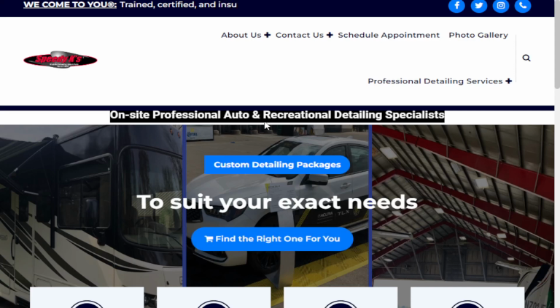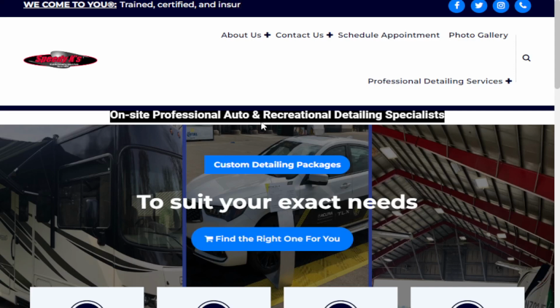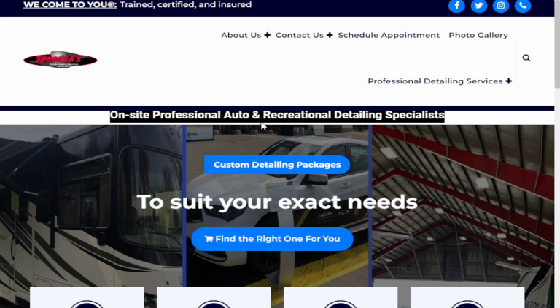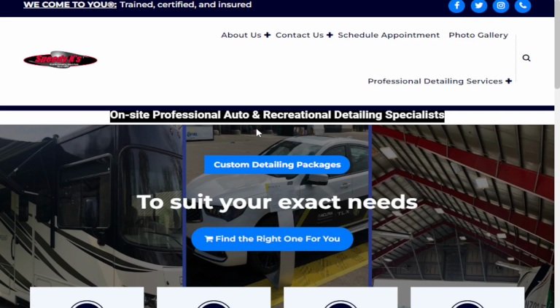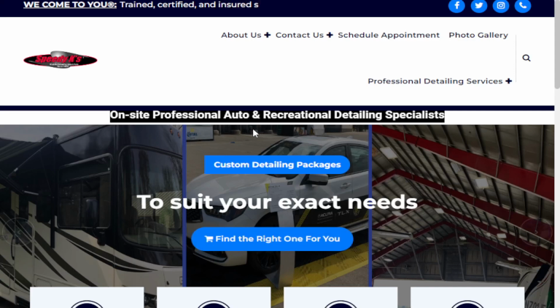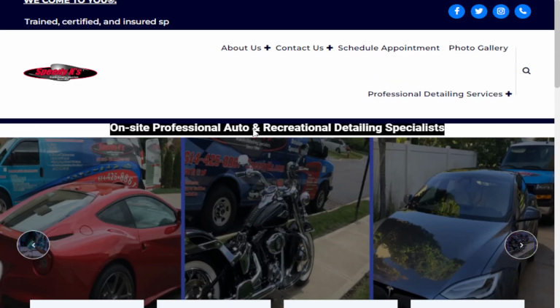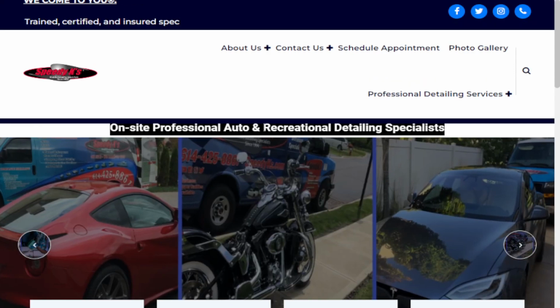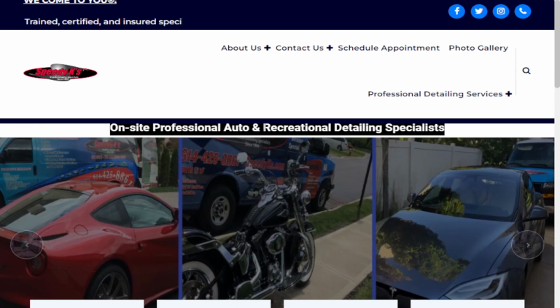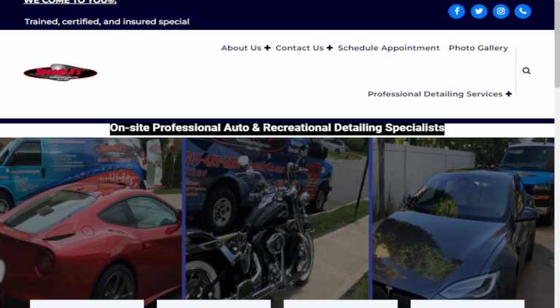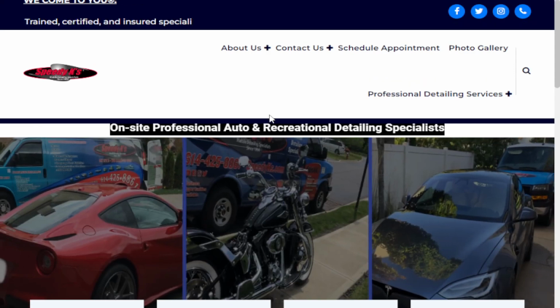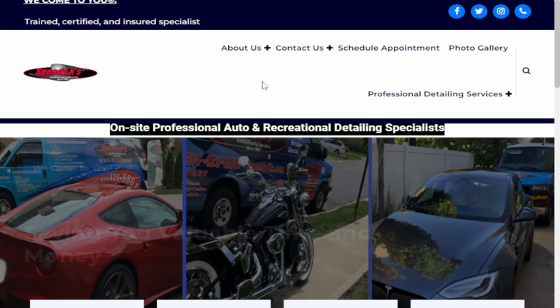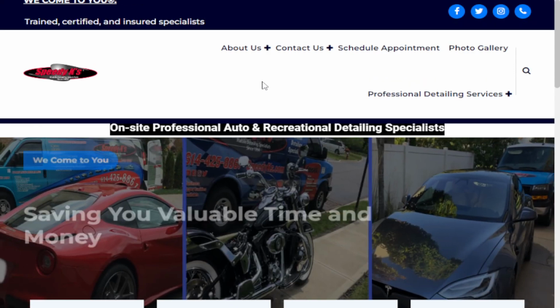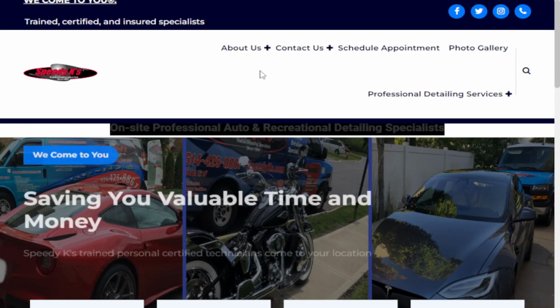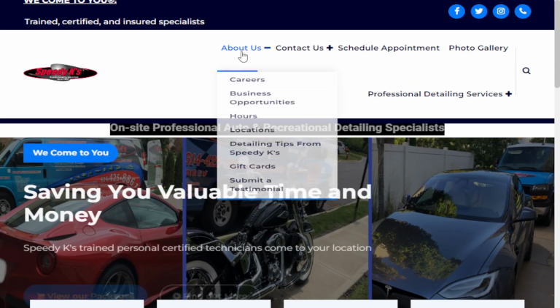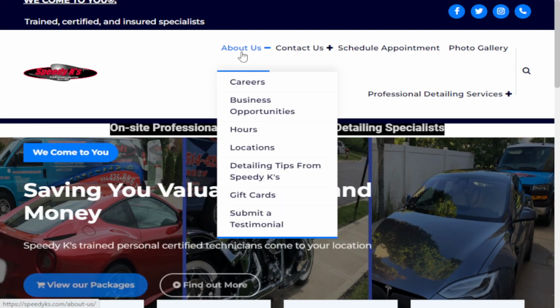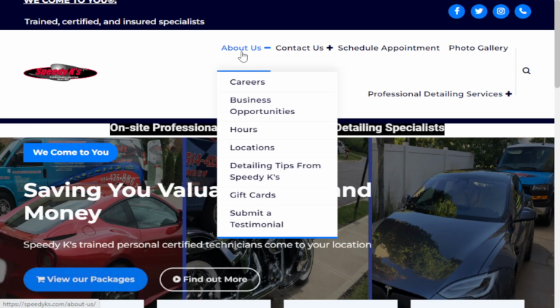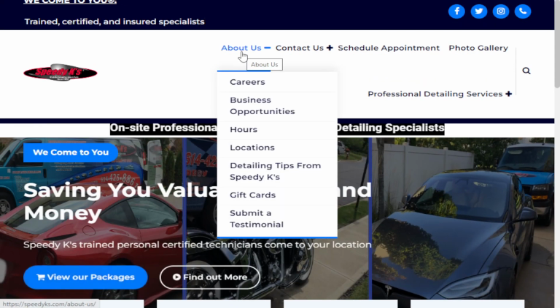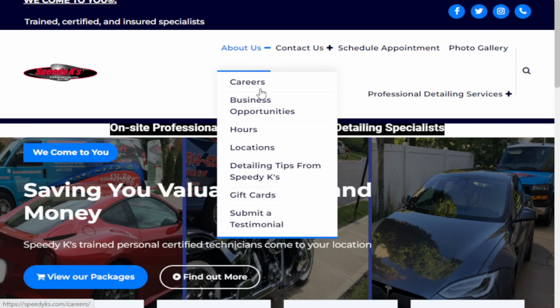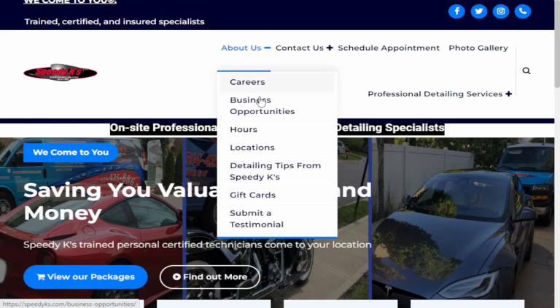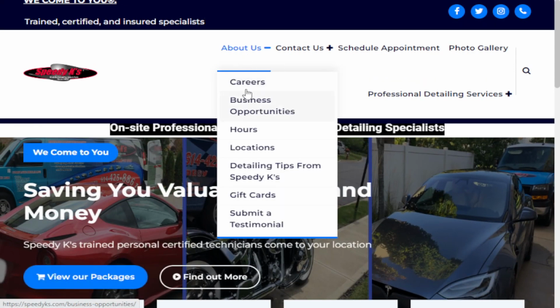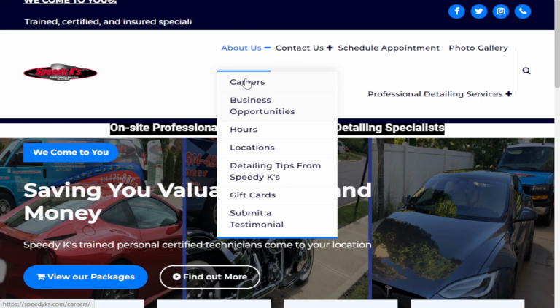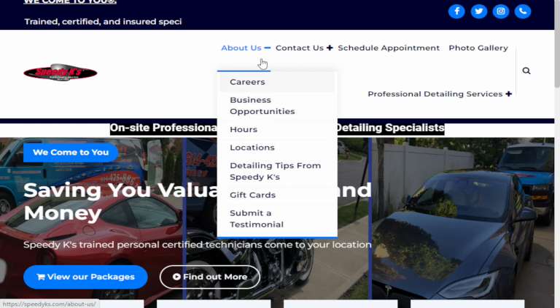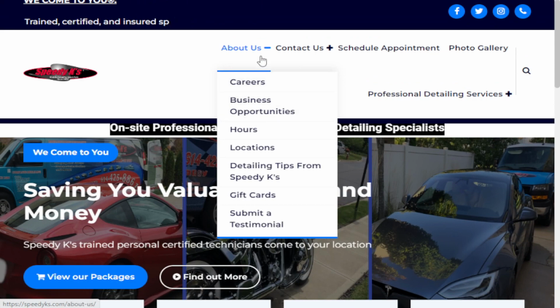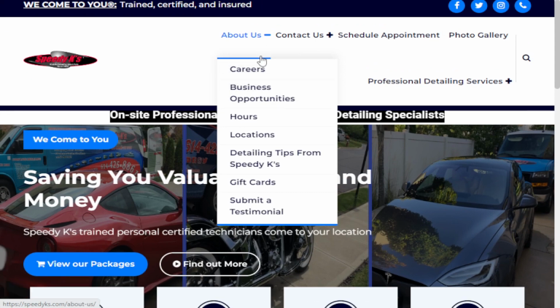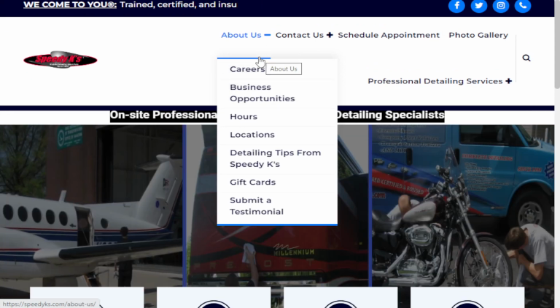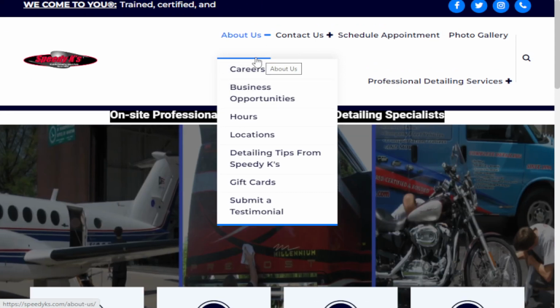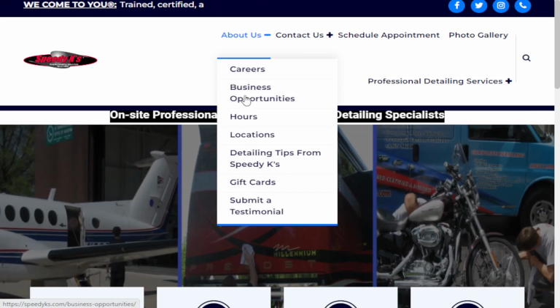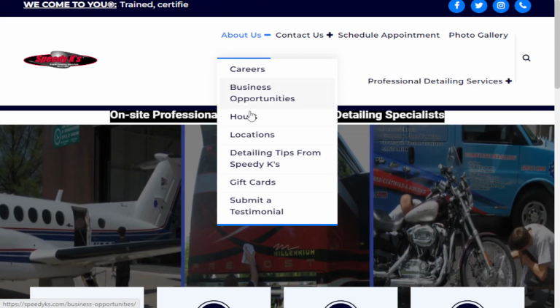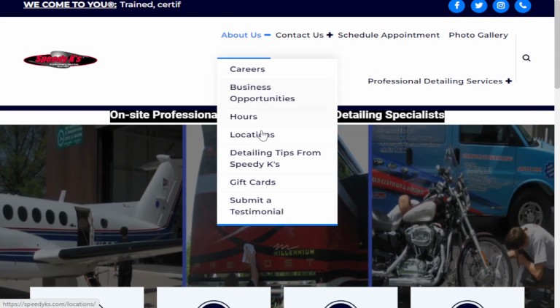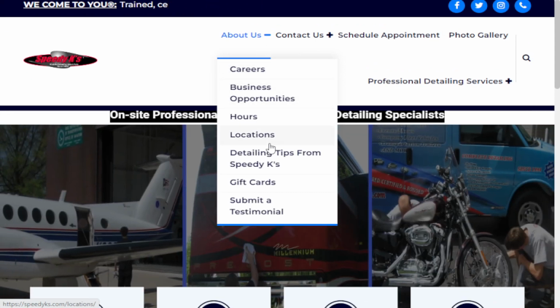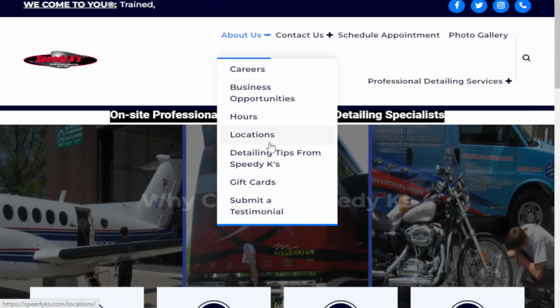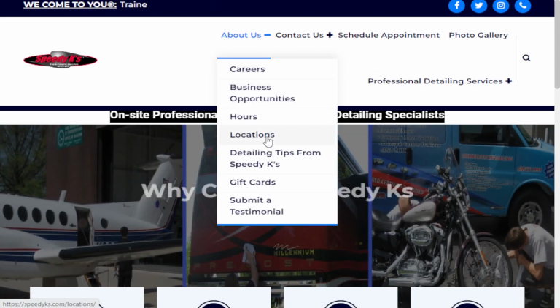Welcome to Speedy Kays. Today we're going to be talking about our locations. We do have two different locations to help service your needs.